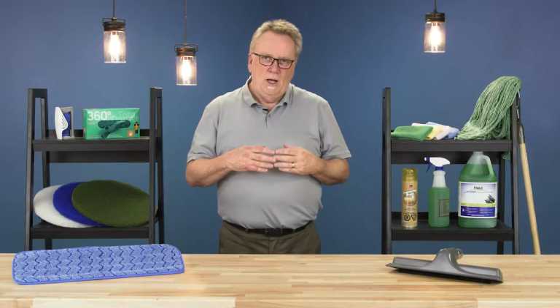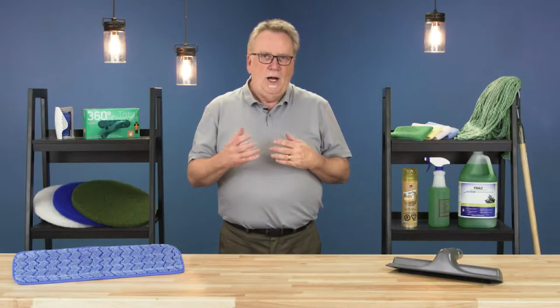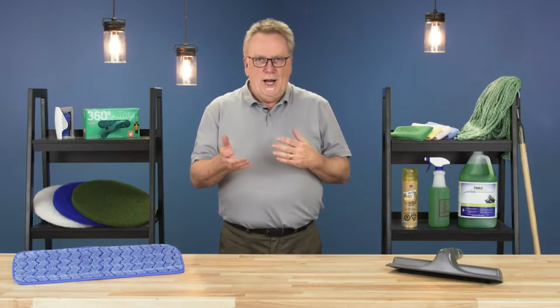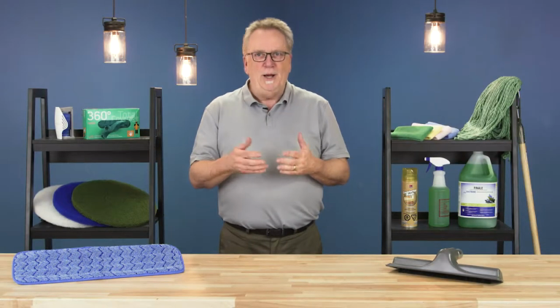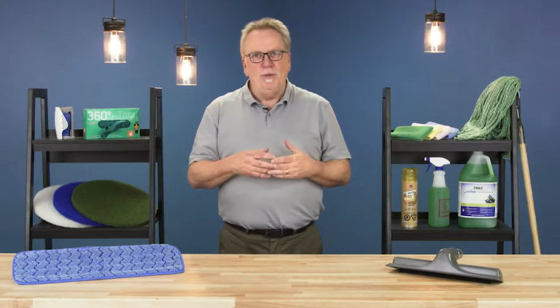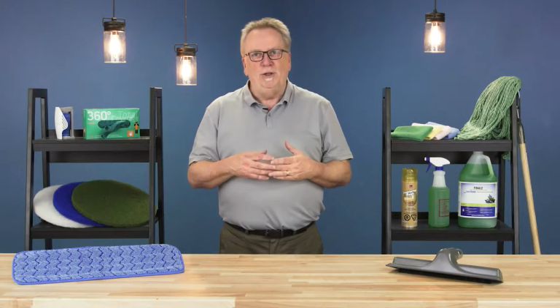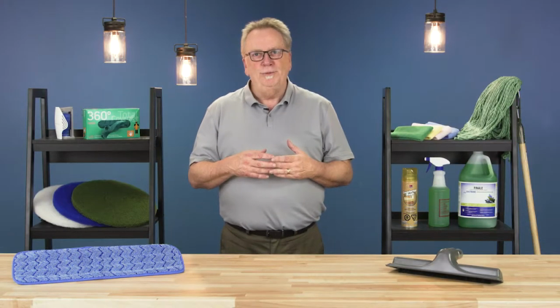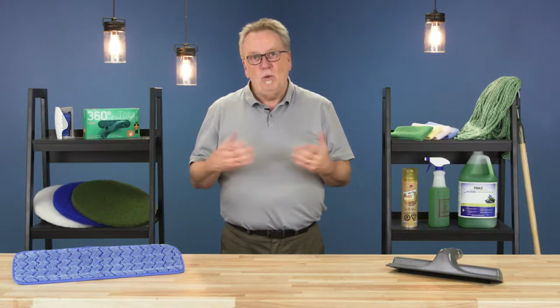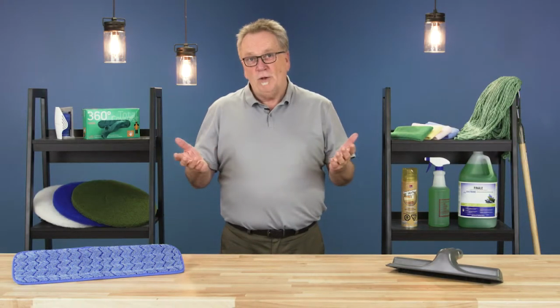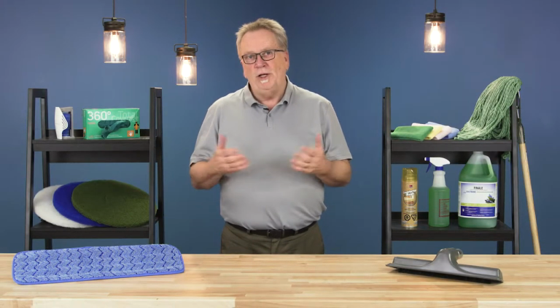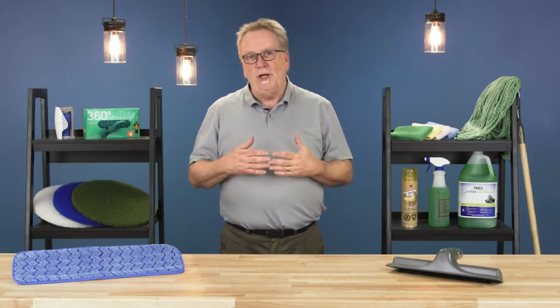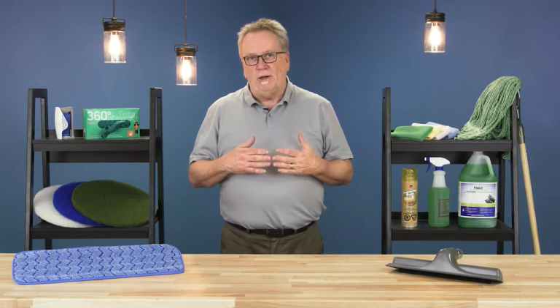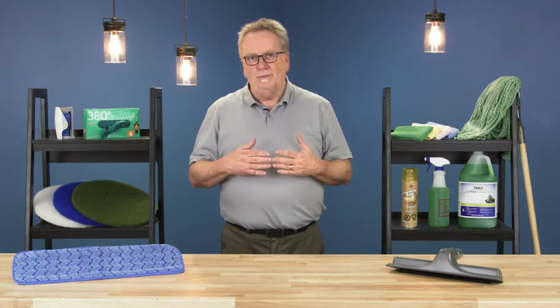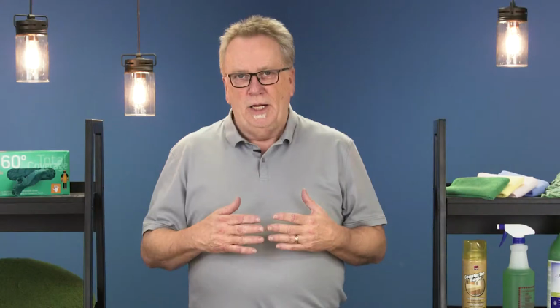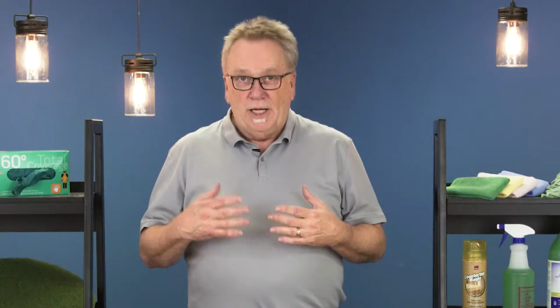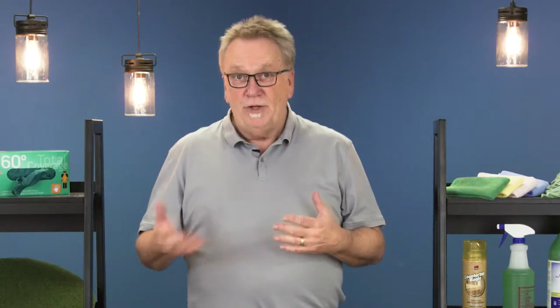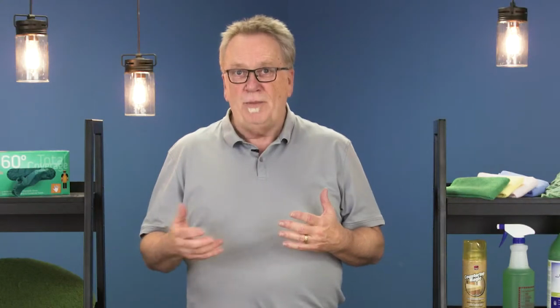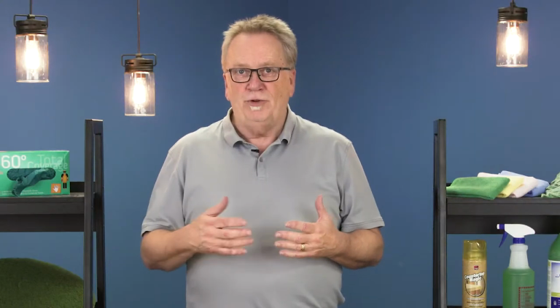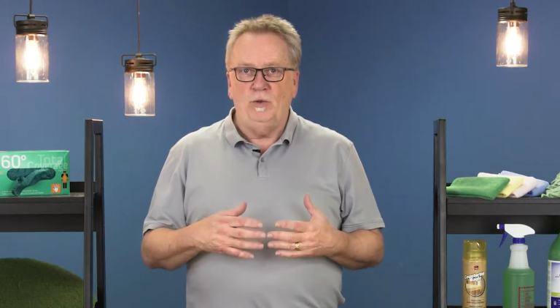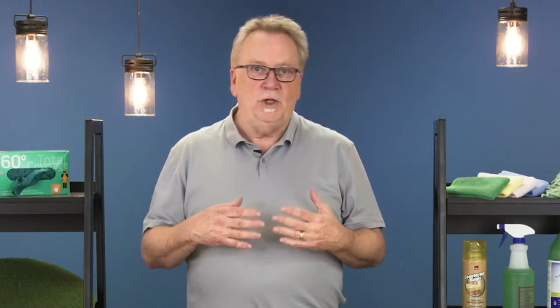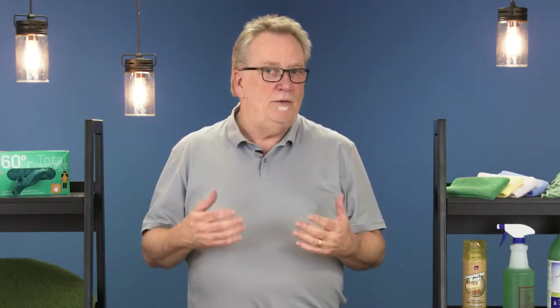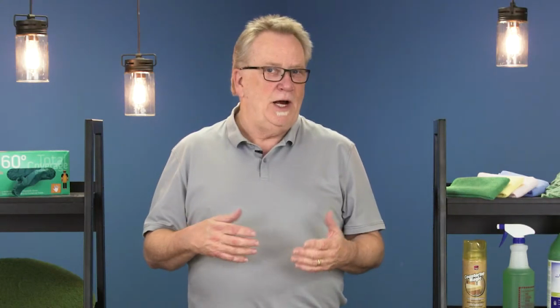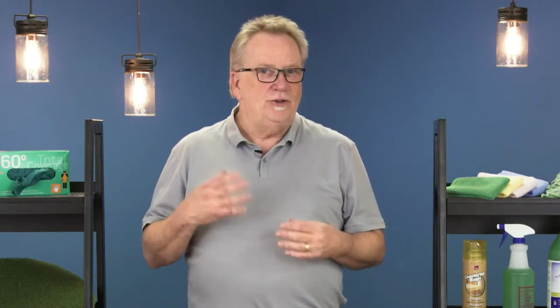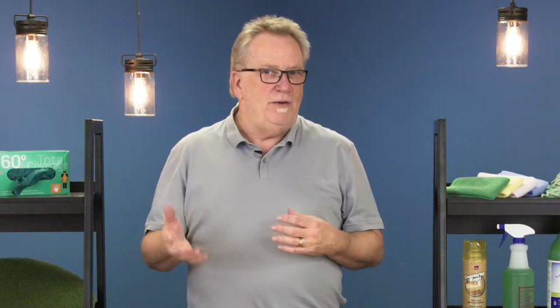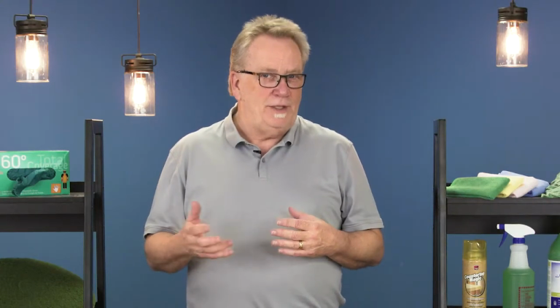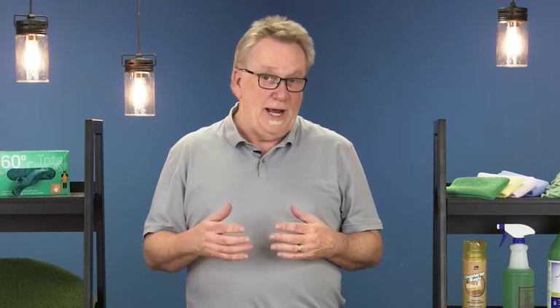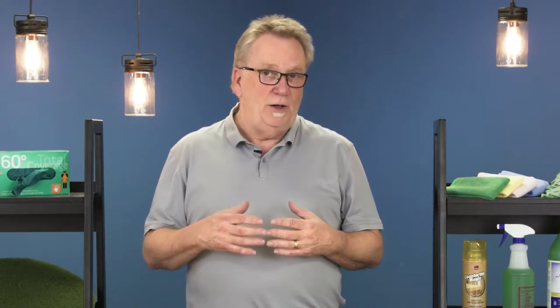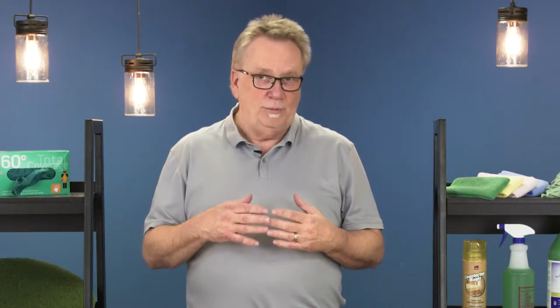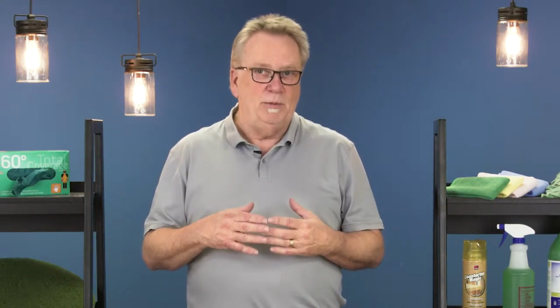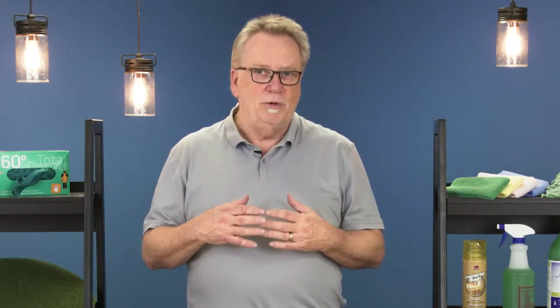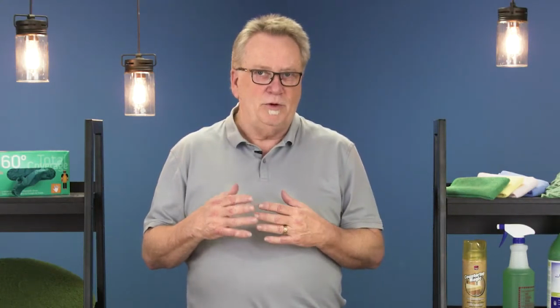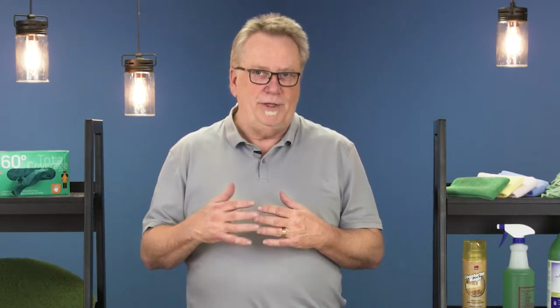Hi, I'm Bill and welcome to CleanCare. In this episode, we'll cover how to safely tackle the problem of graffiti.